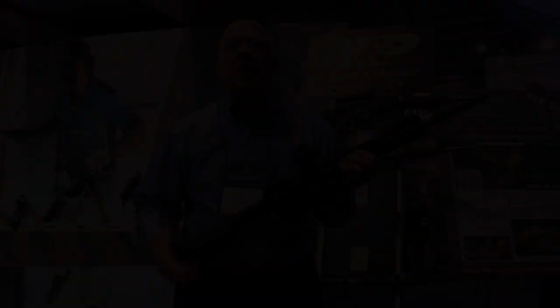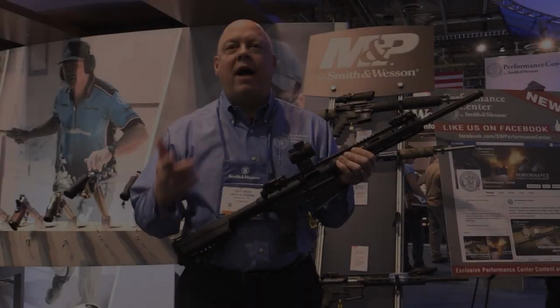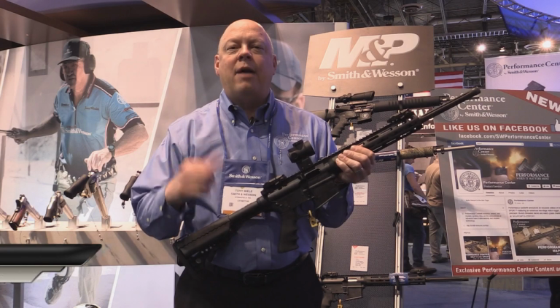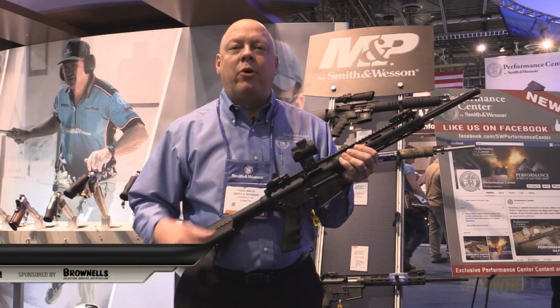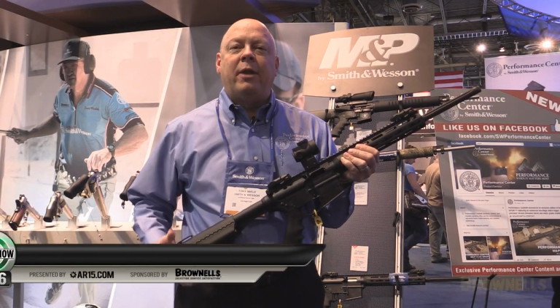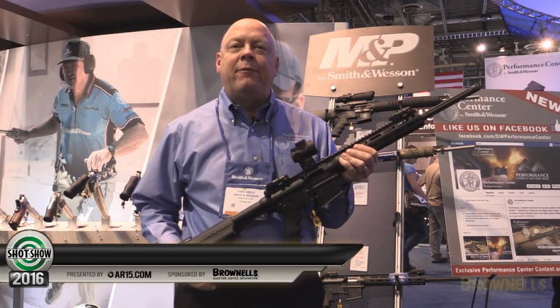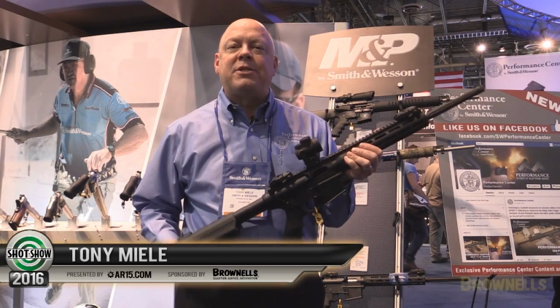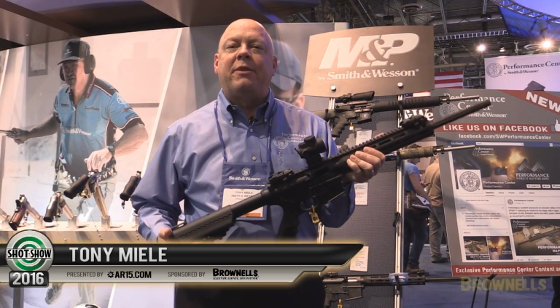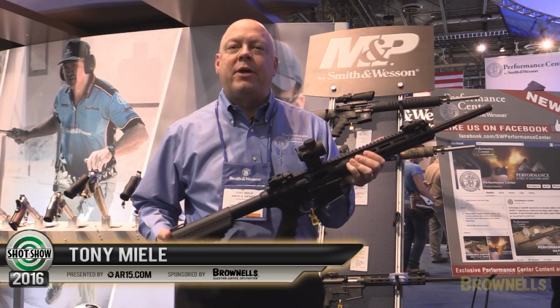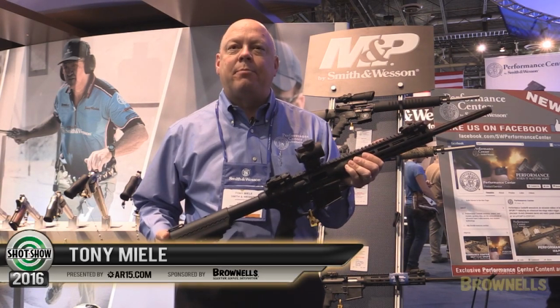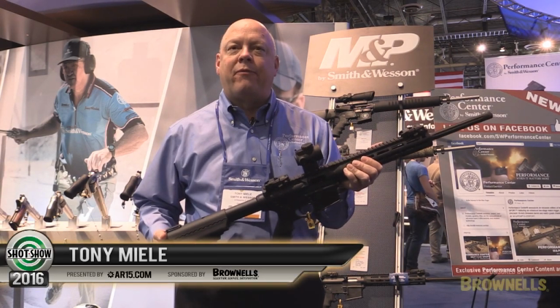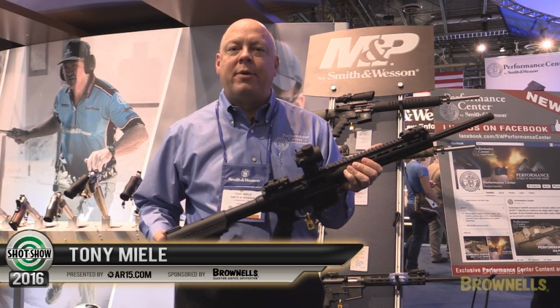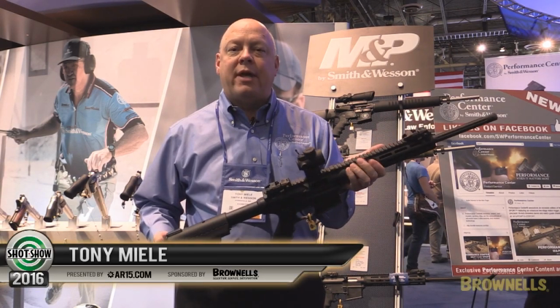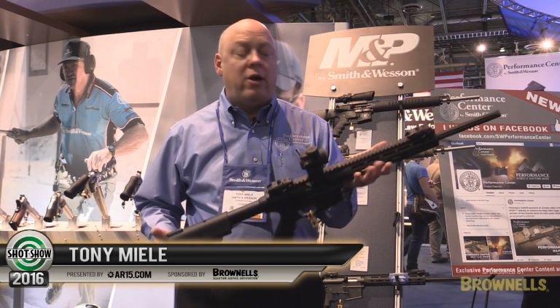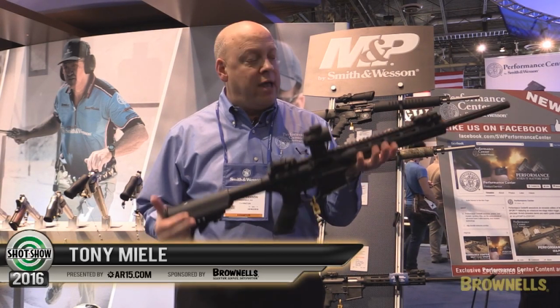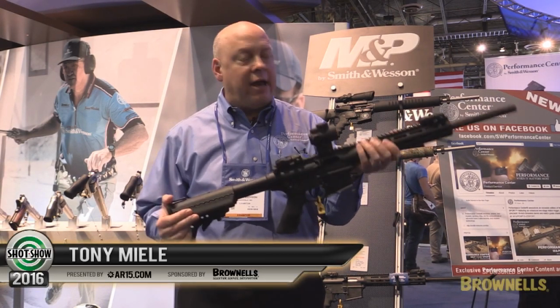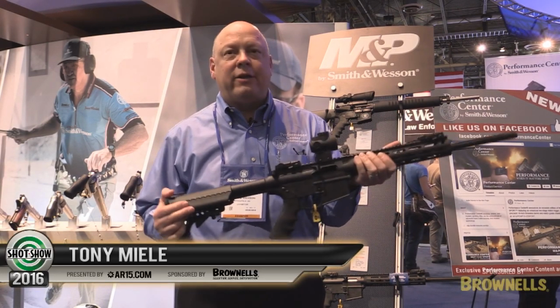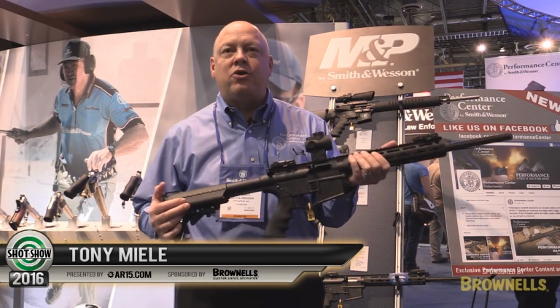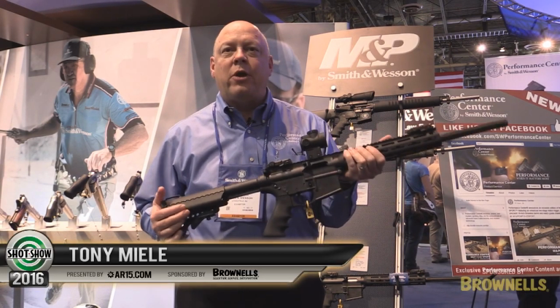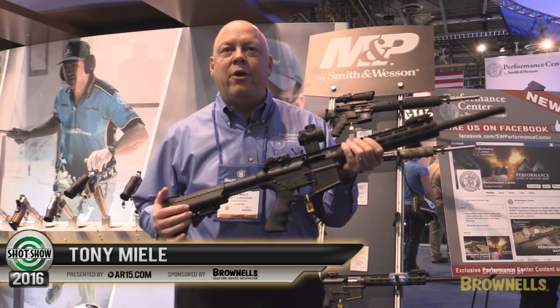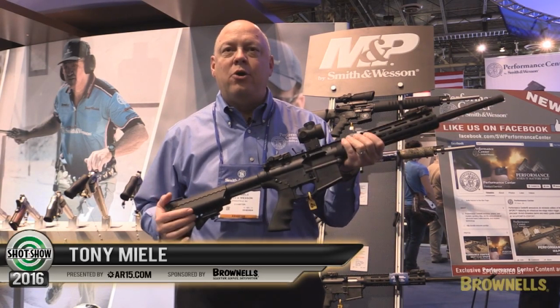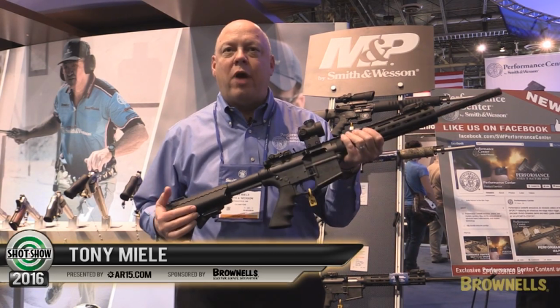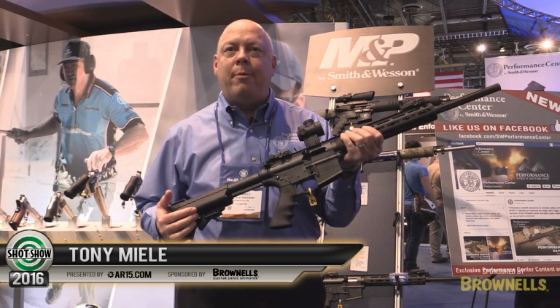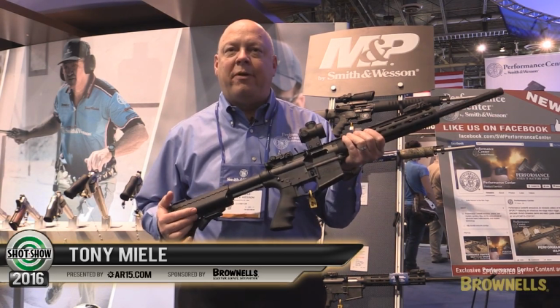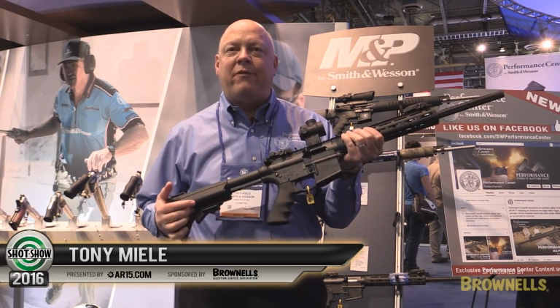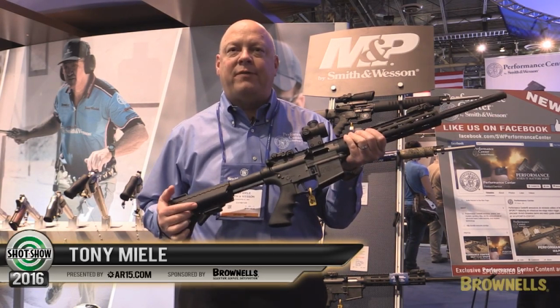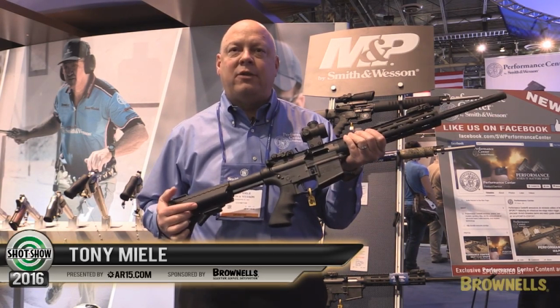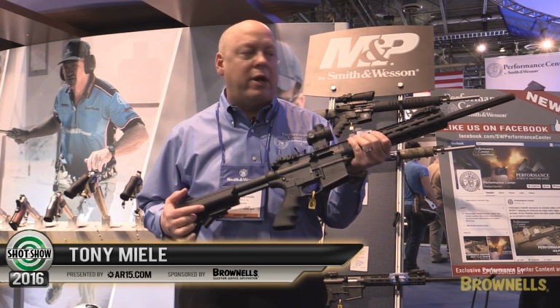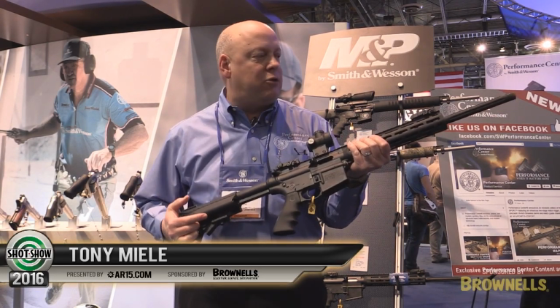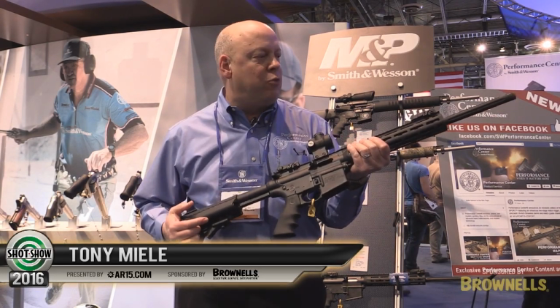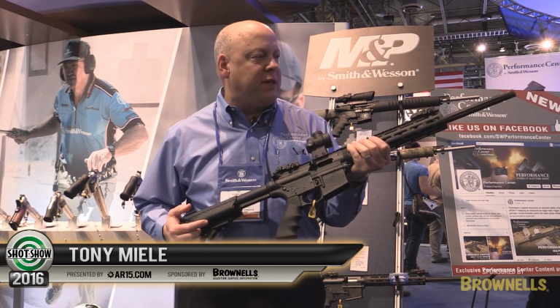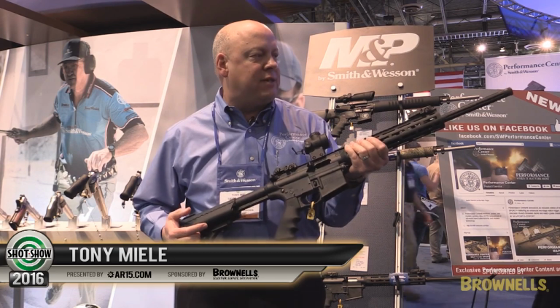Hi, I'm Tony Muehle from the Smith & Wesson Performance Center. I'd like to show you our new M&P 1522 PC.